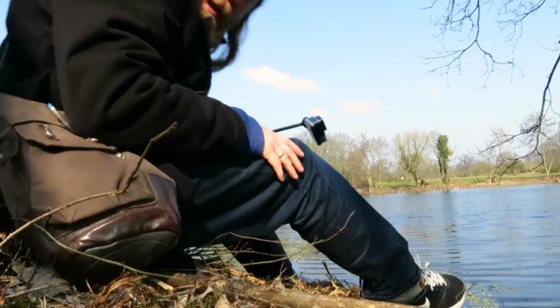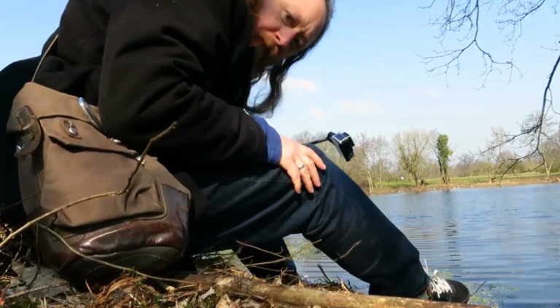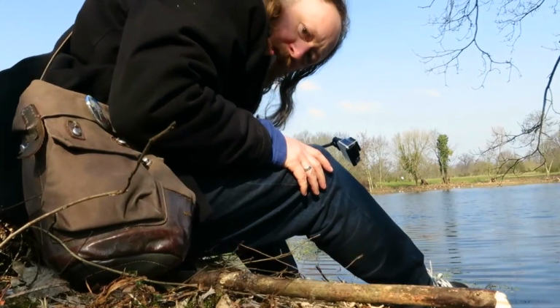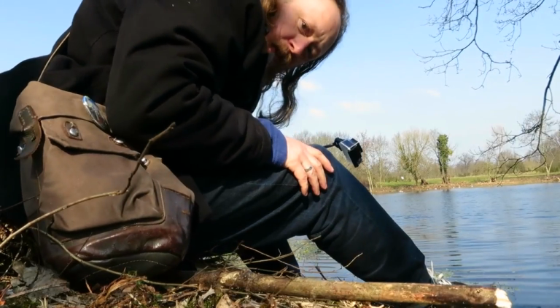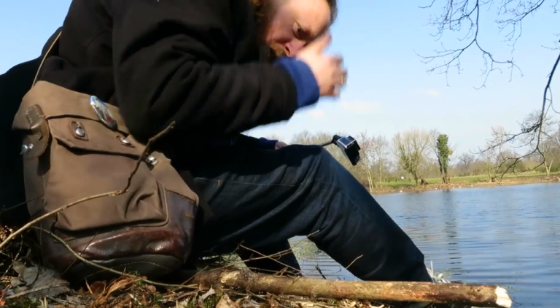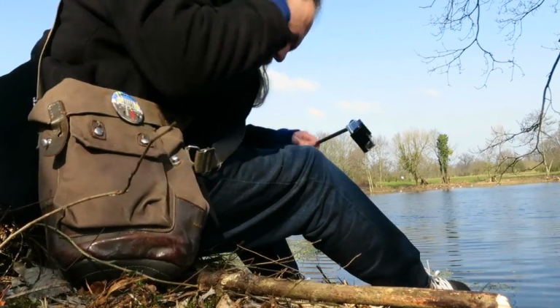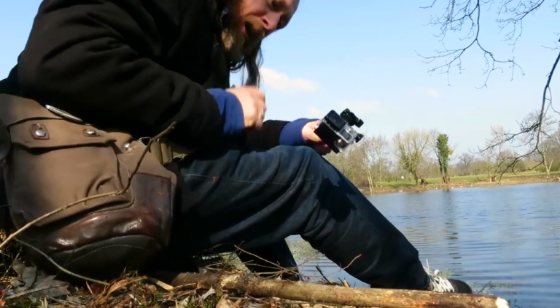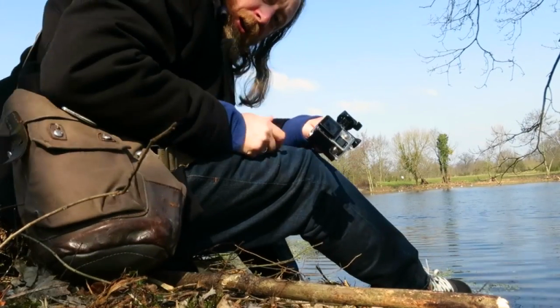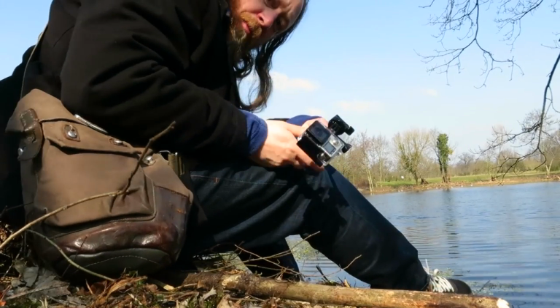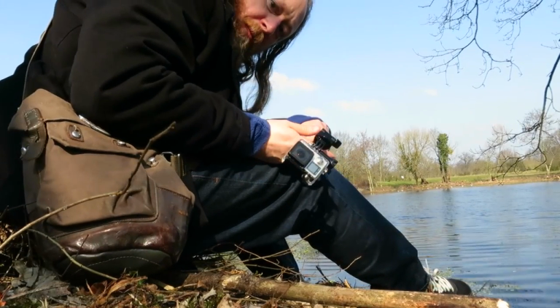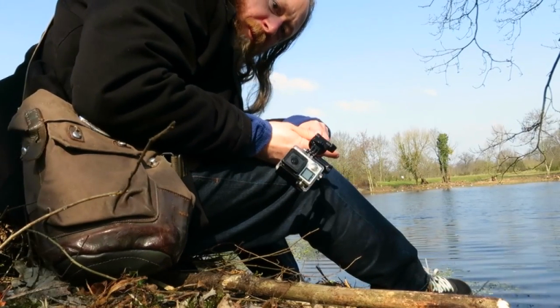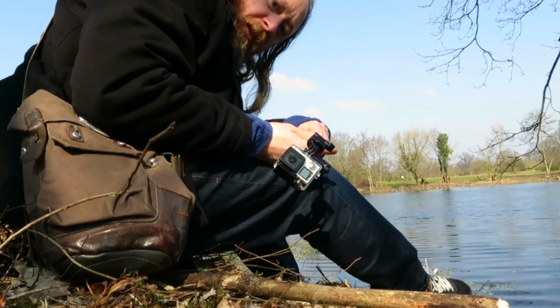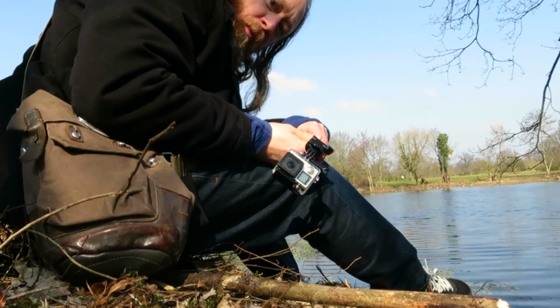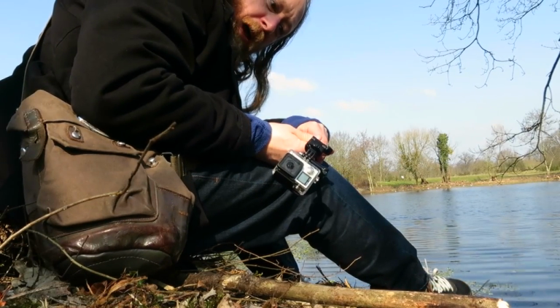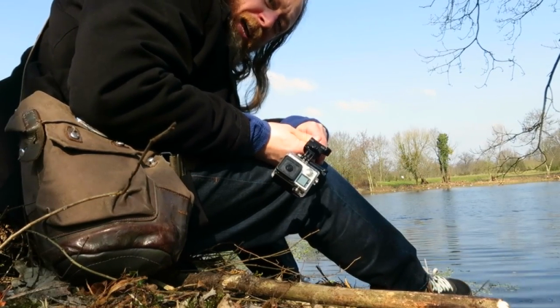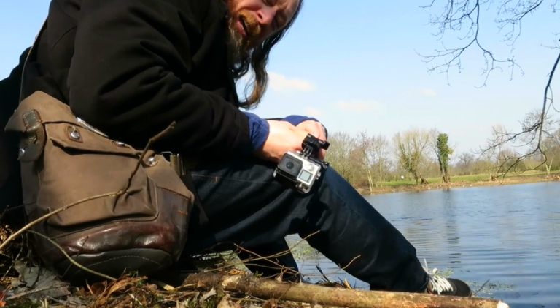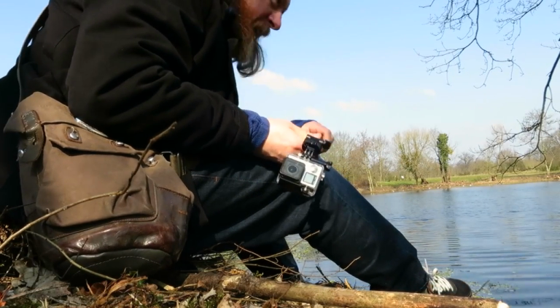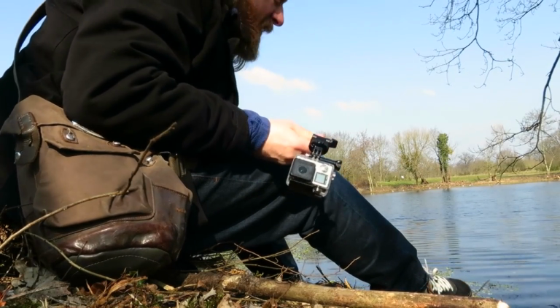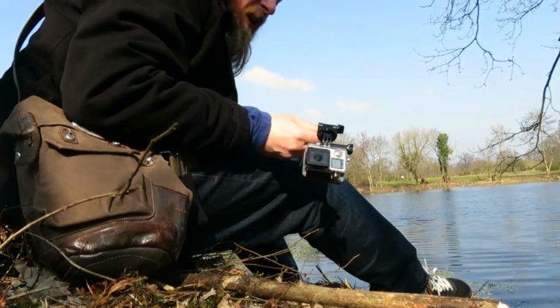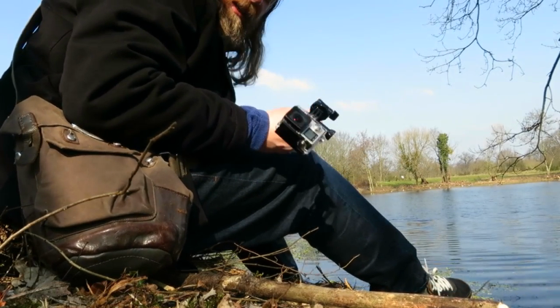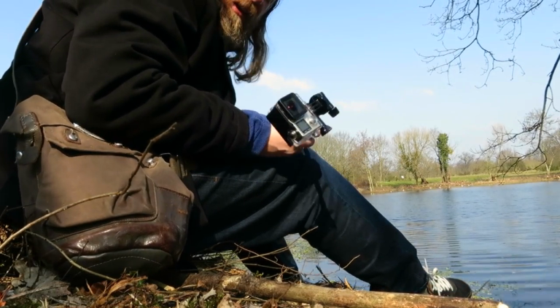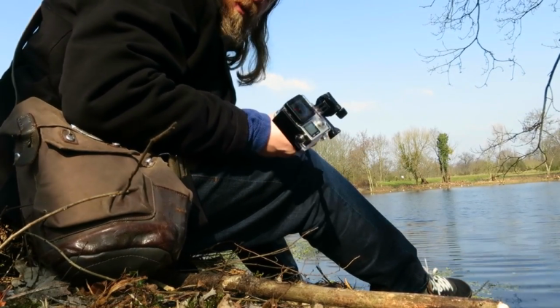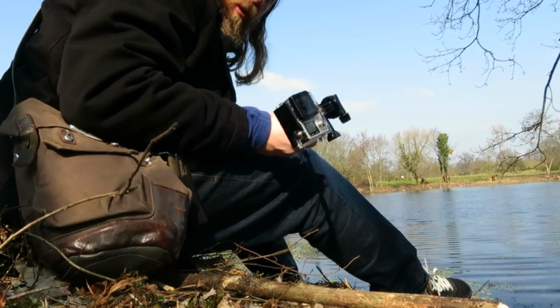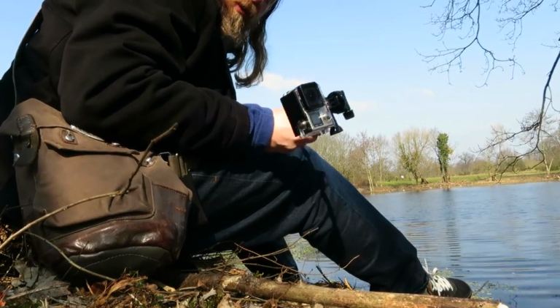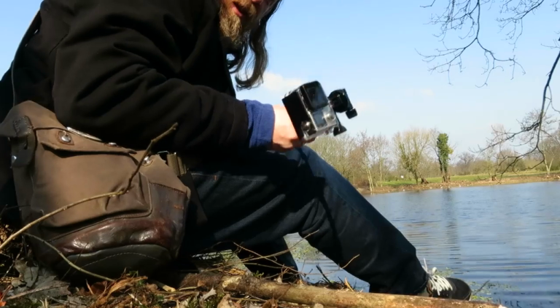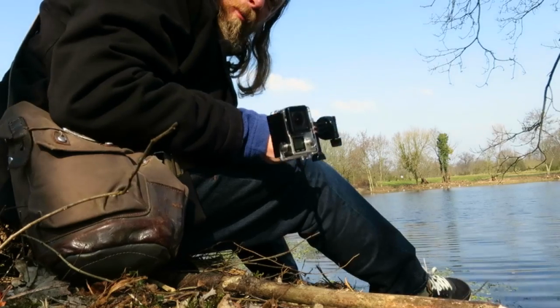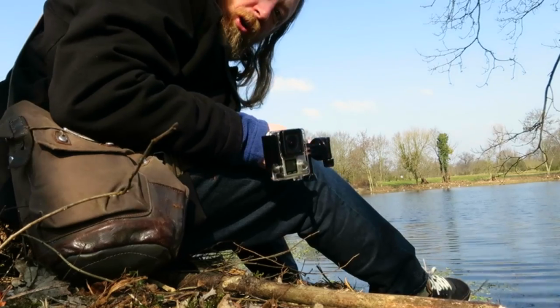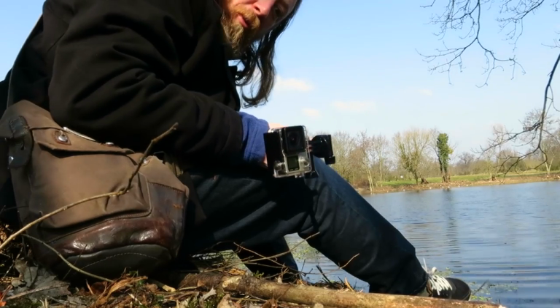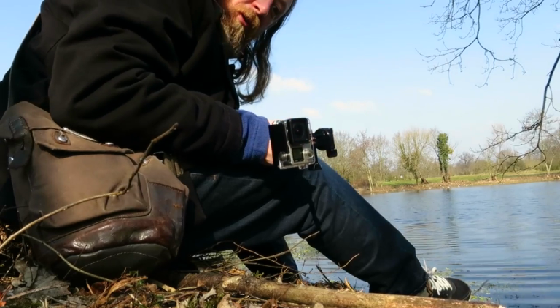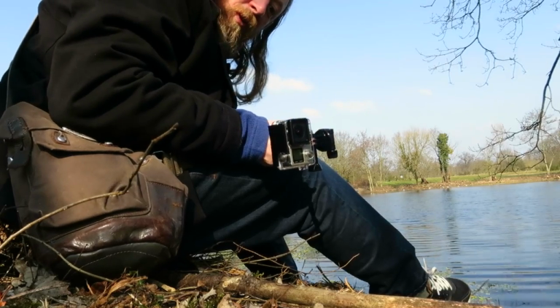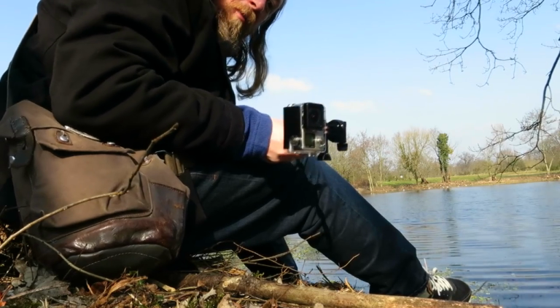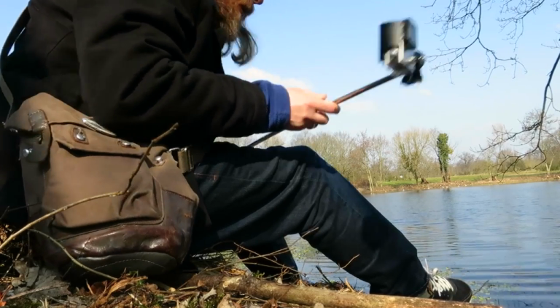Ever since I got this GoPro, I'm desperate to get it wet. So it's going to go in the pond — the perch pond in One Tree Hill Park.